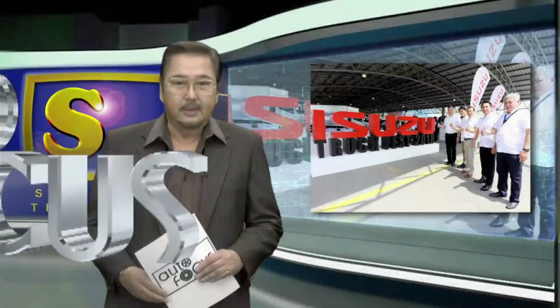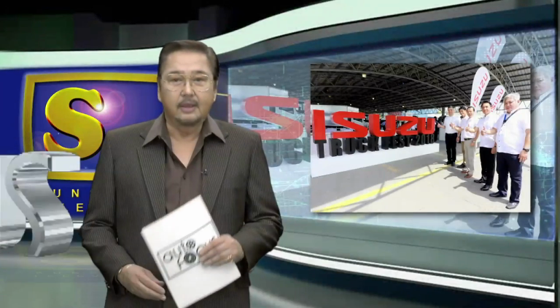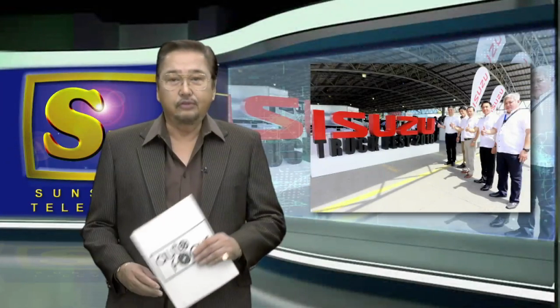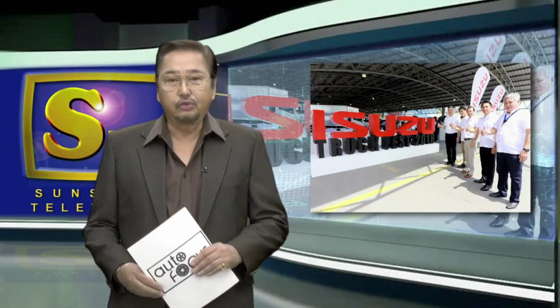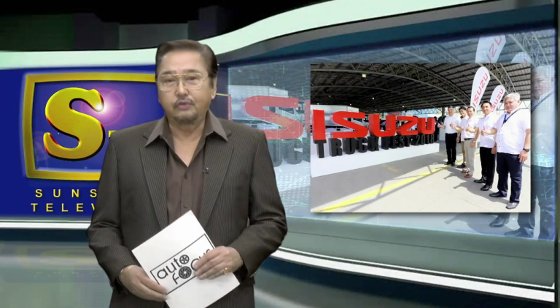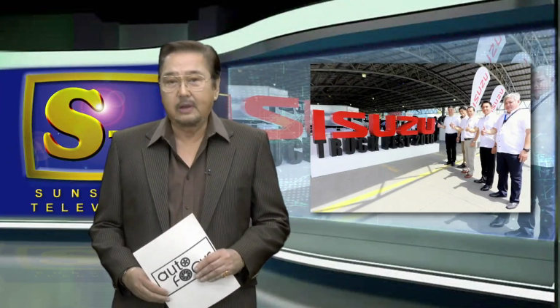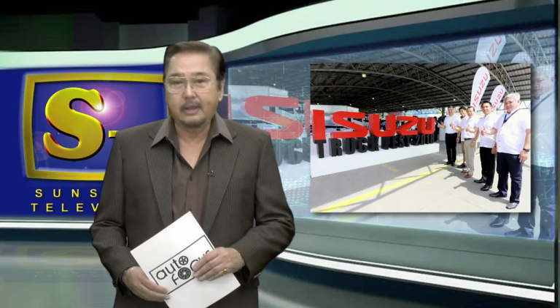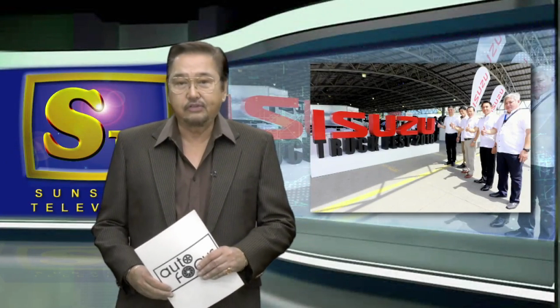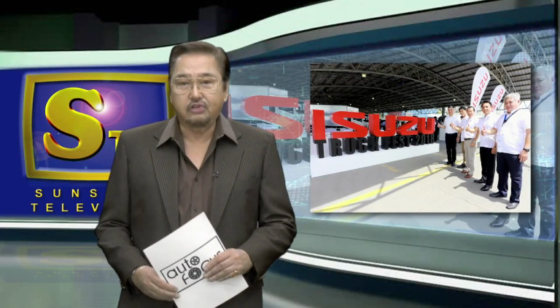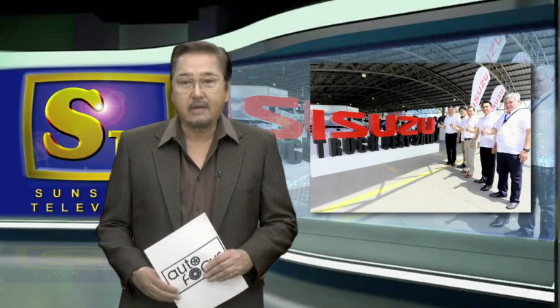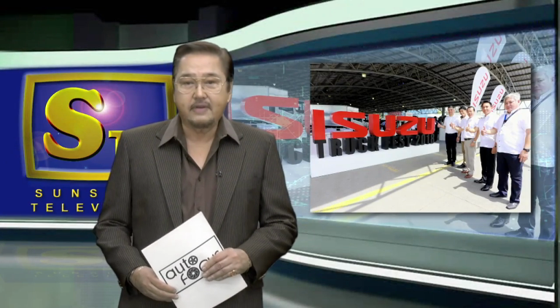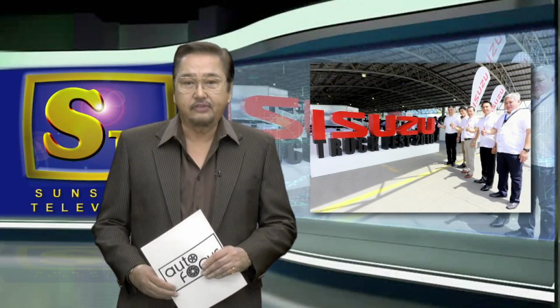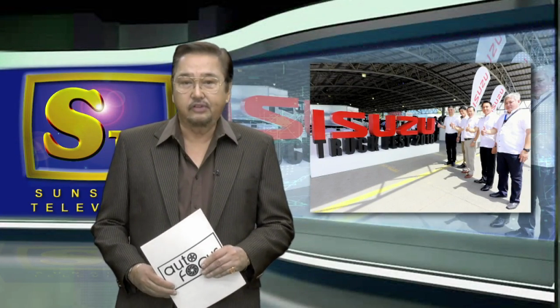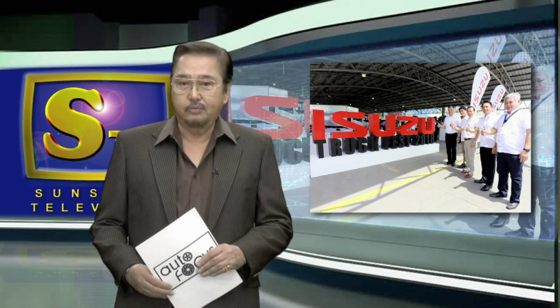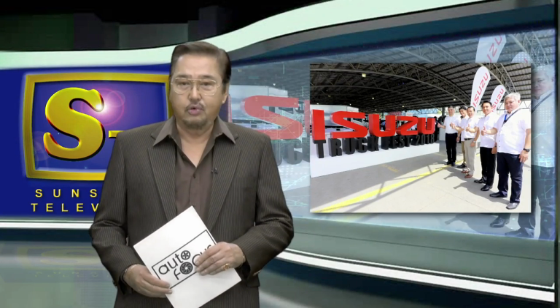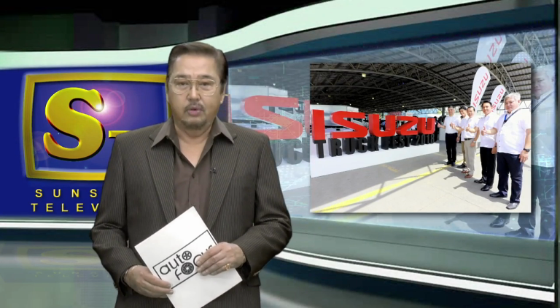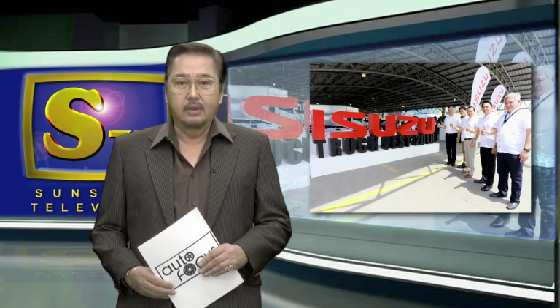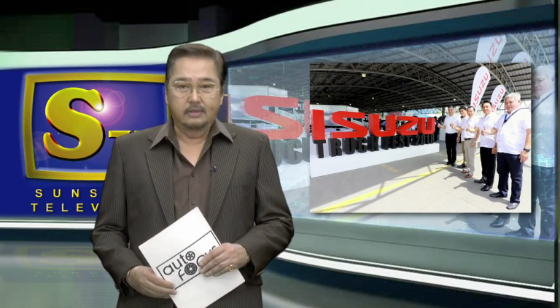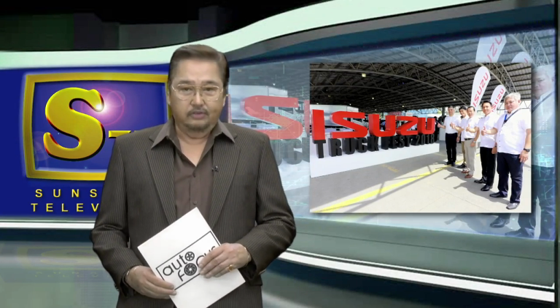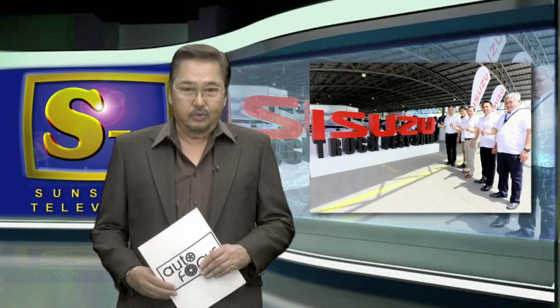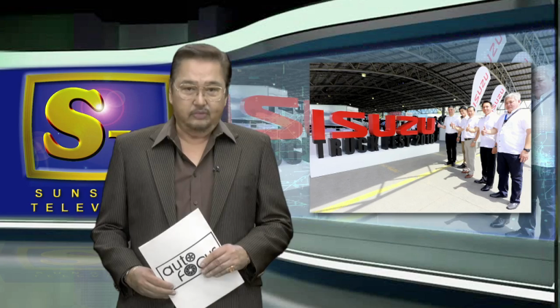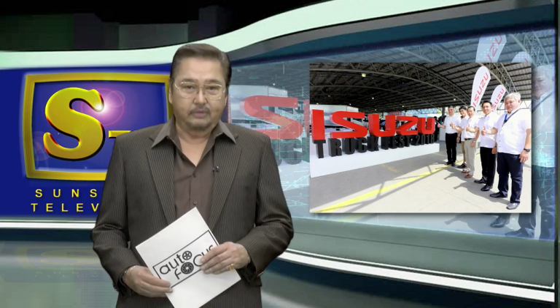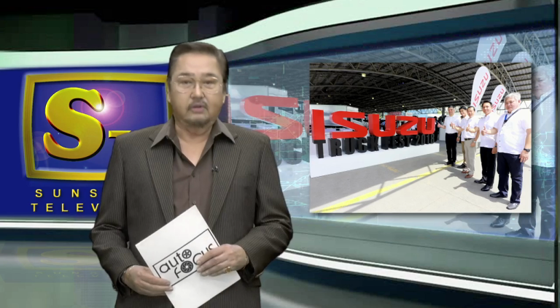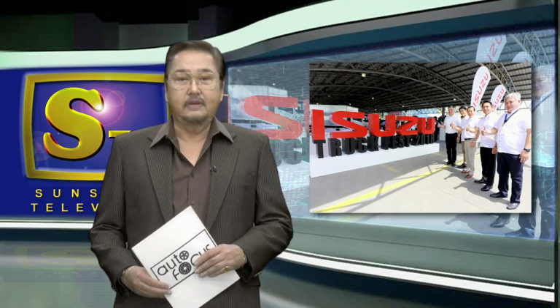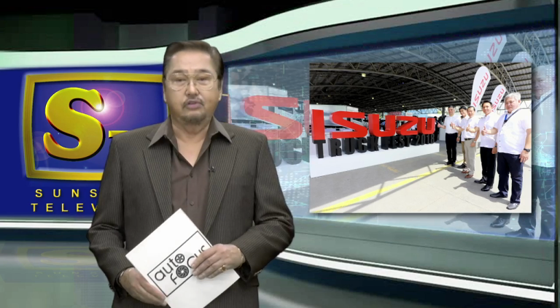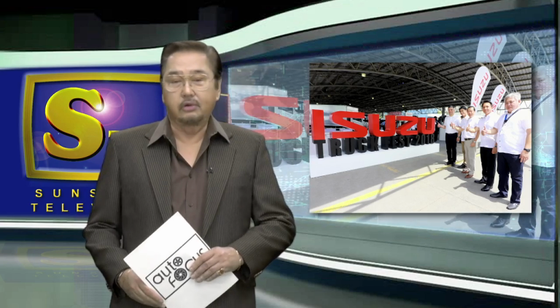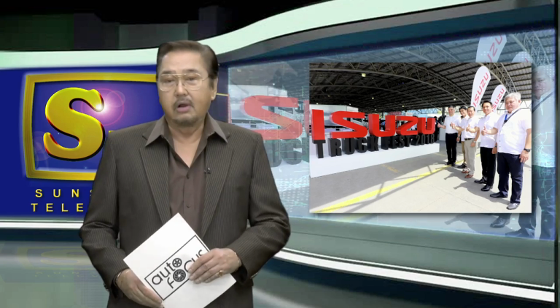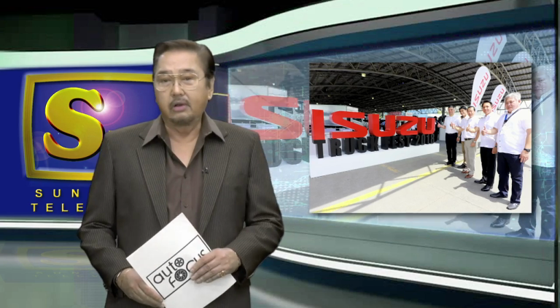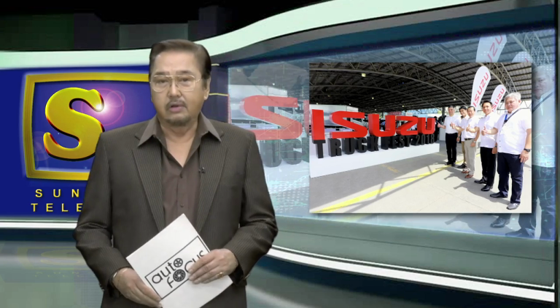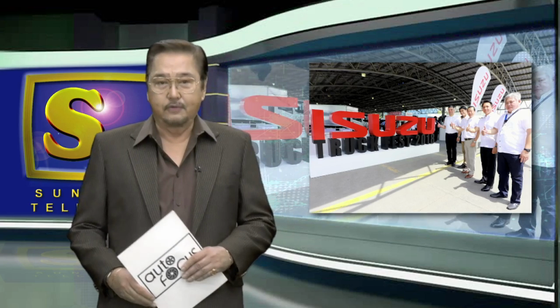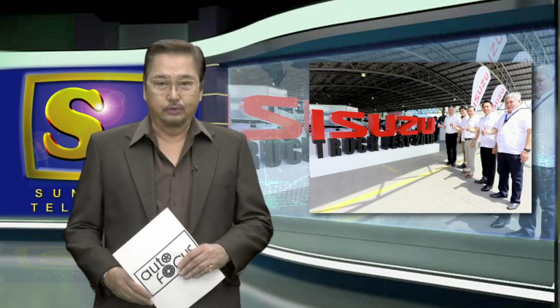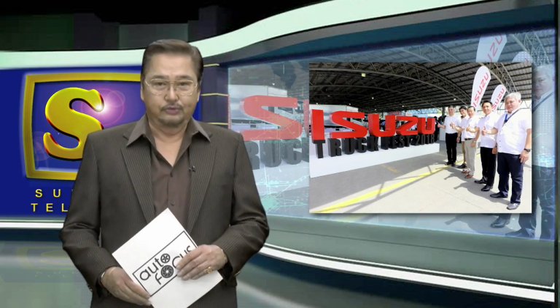Isuzu Philippines Truck Fest in Cebu — this week's special feature on Autofocus.